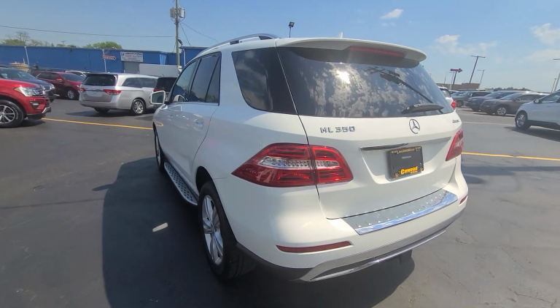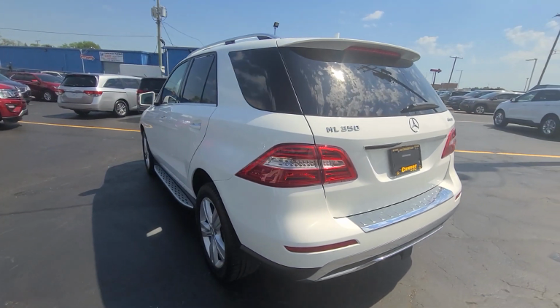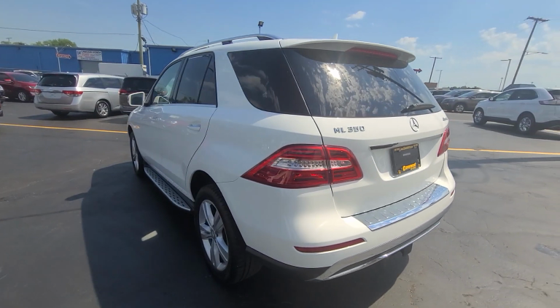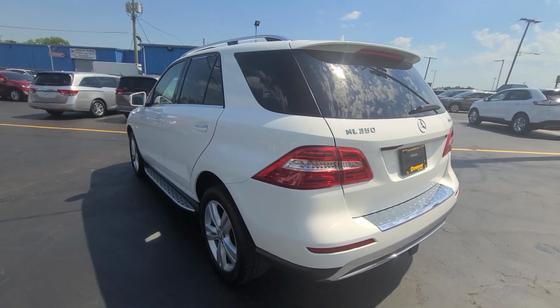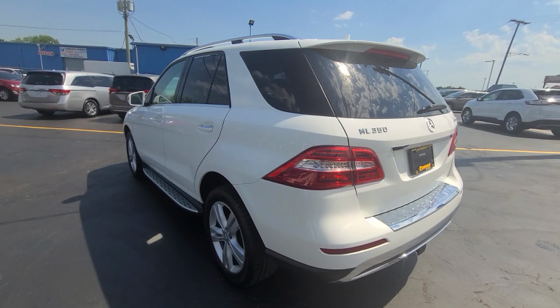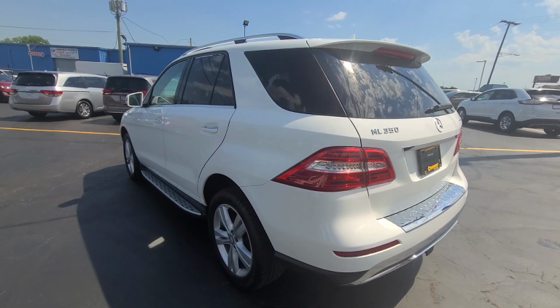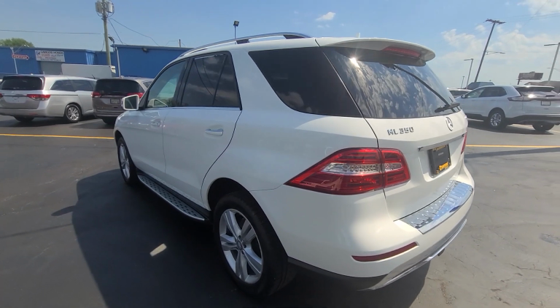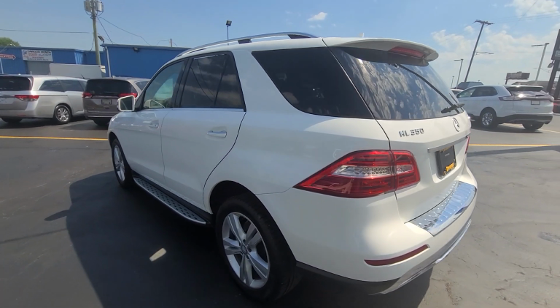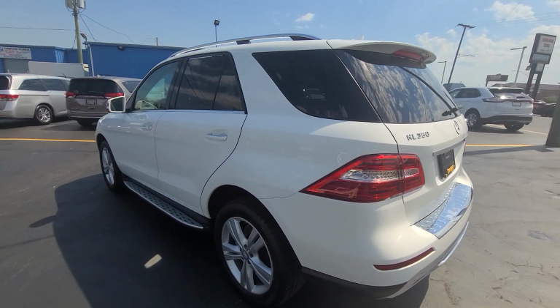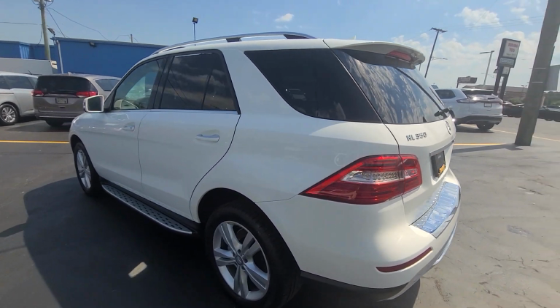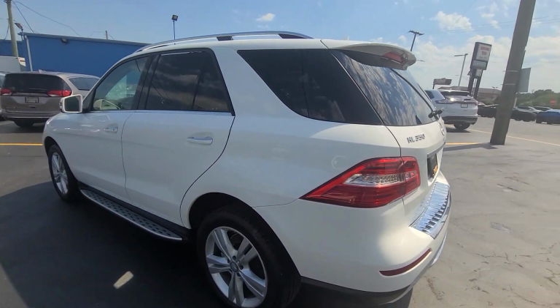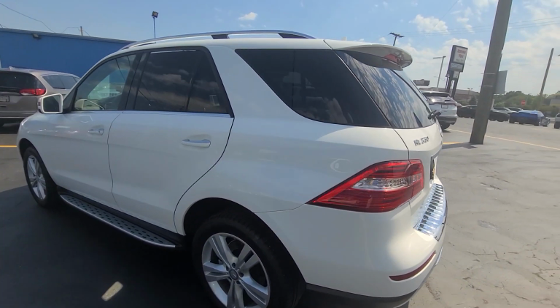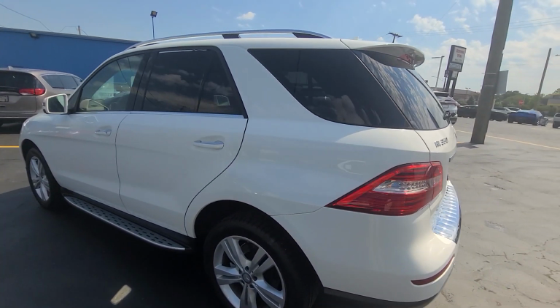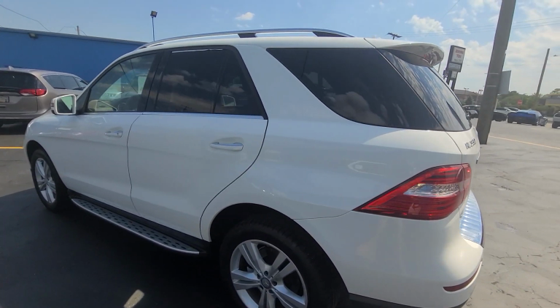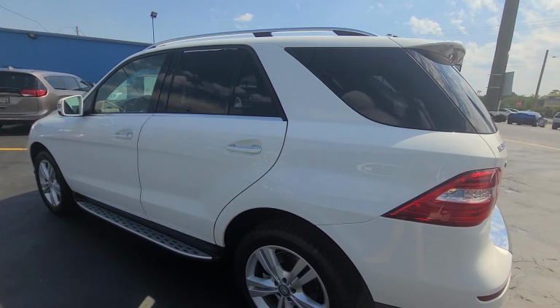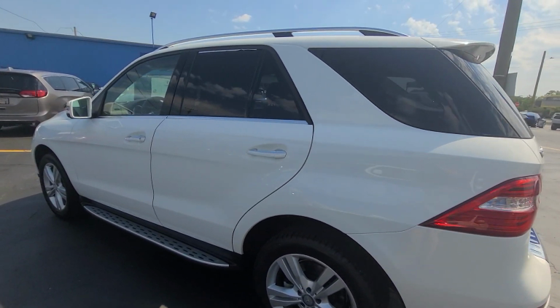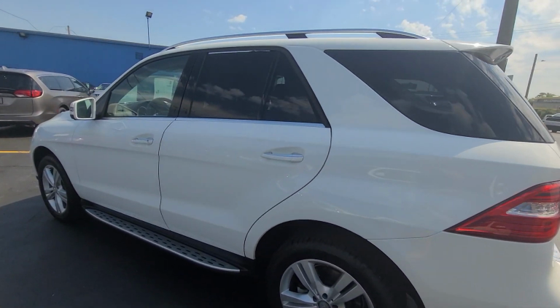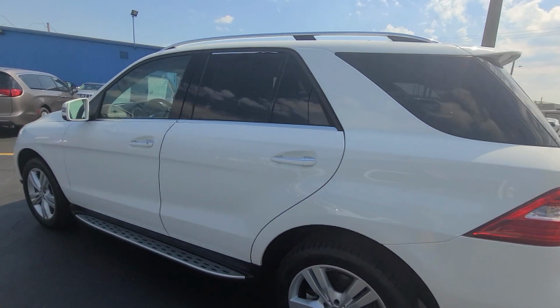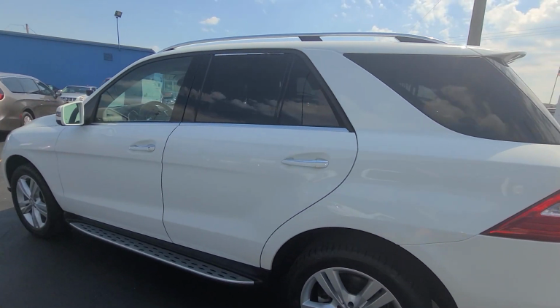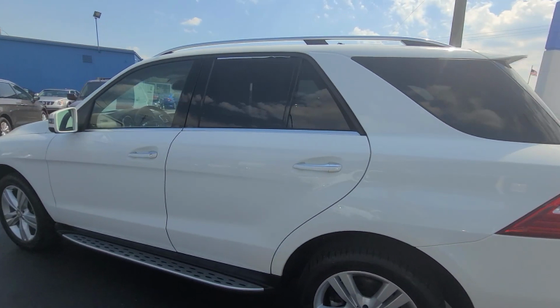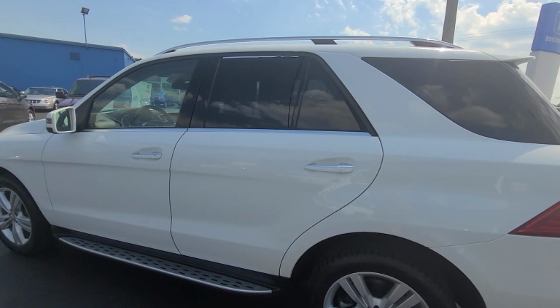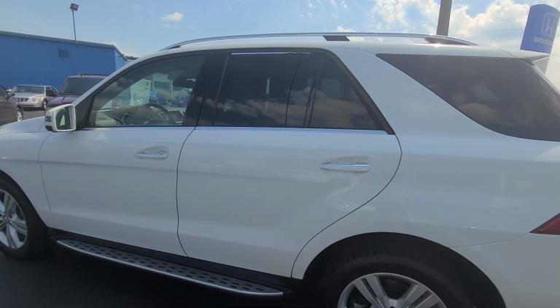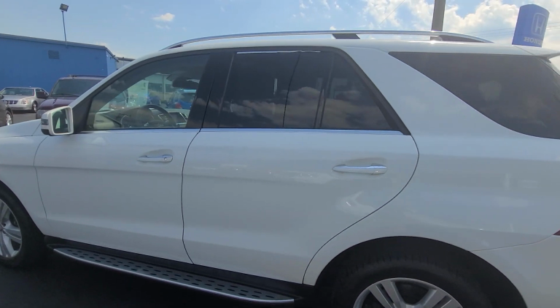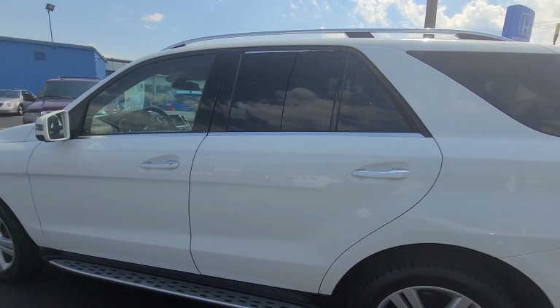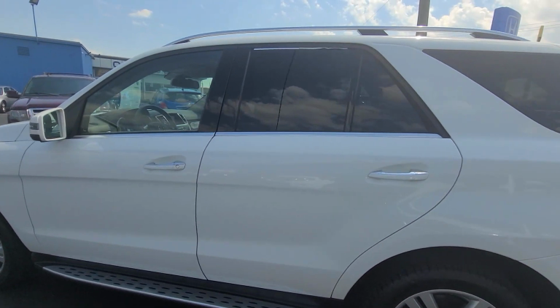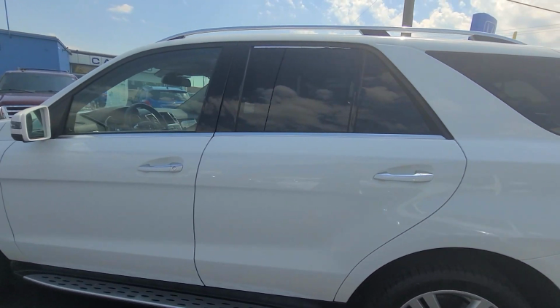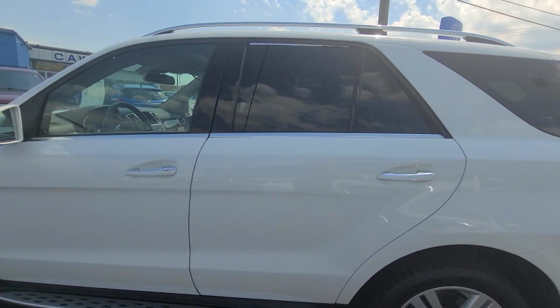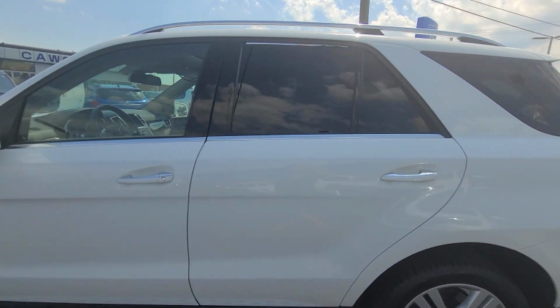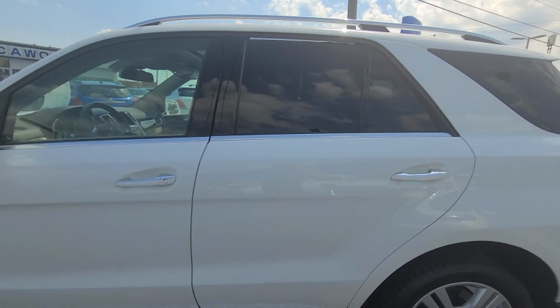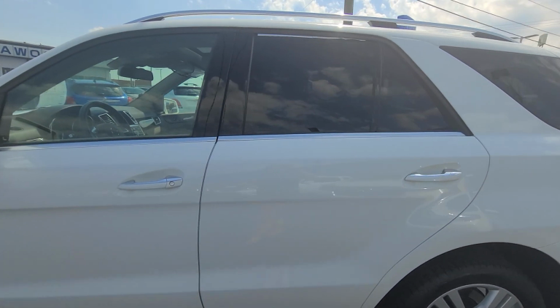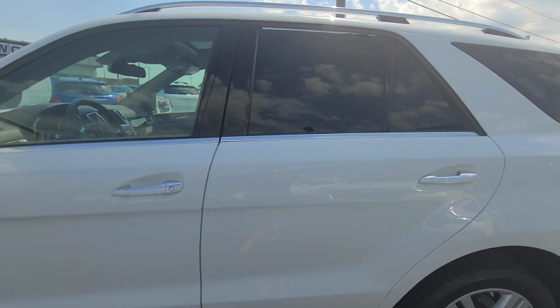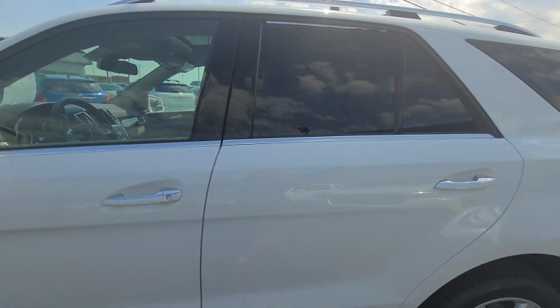It has running boards, tinted windows, and the roof rack along with the sunroof.